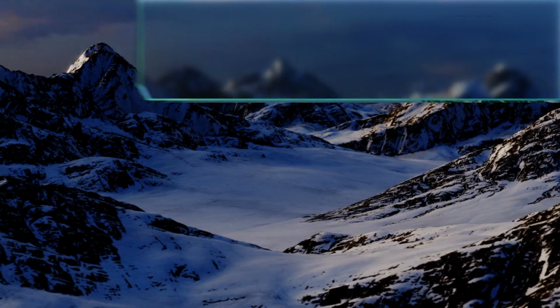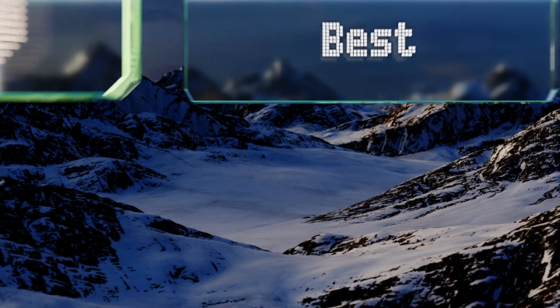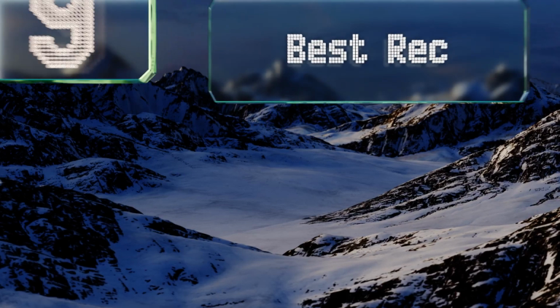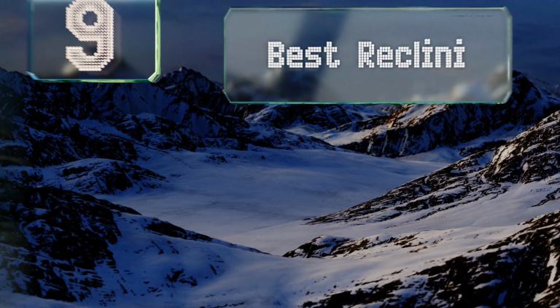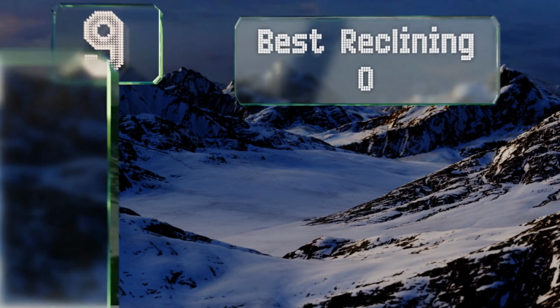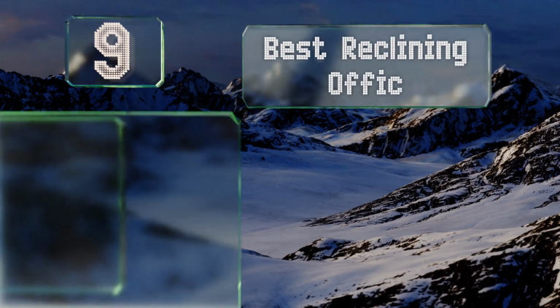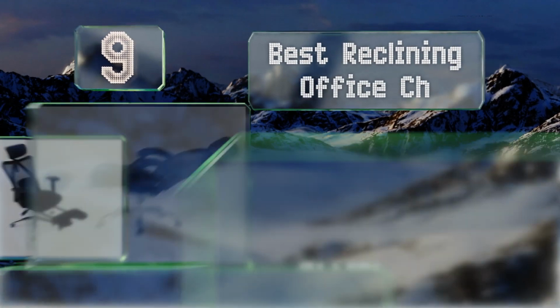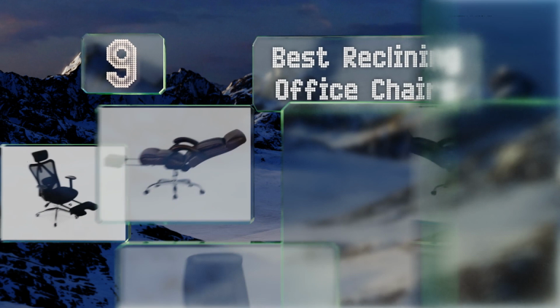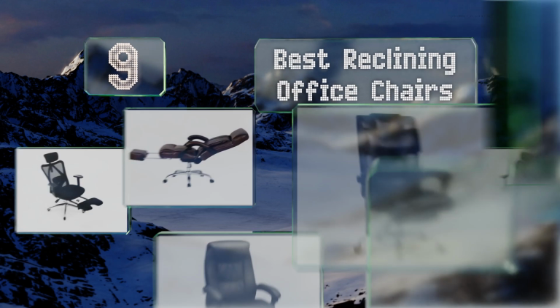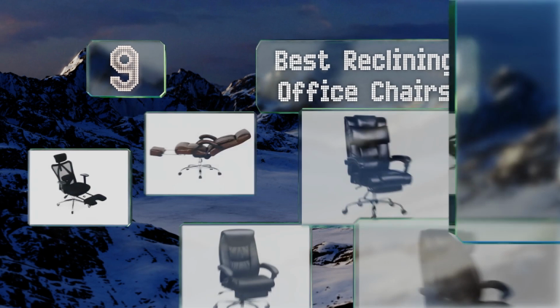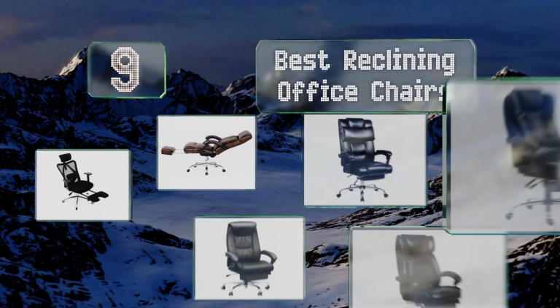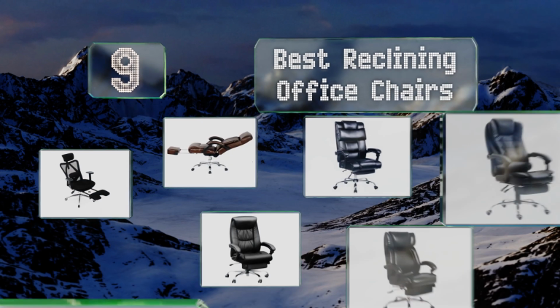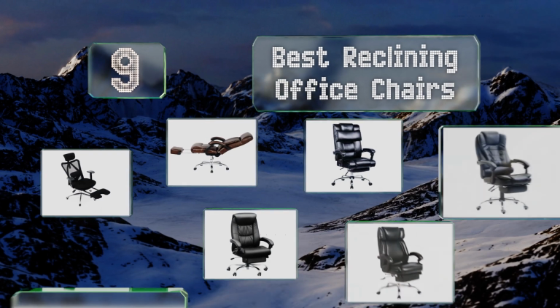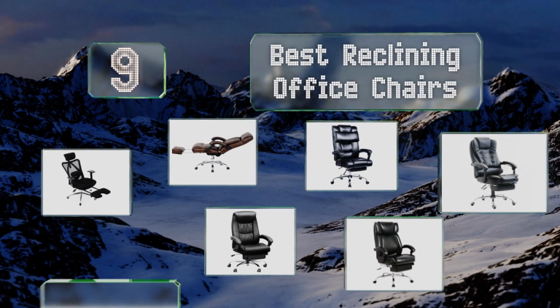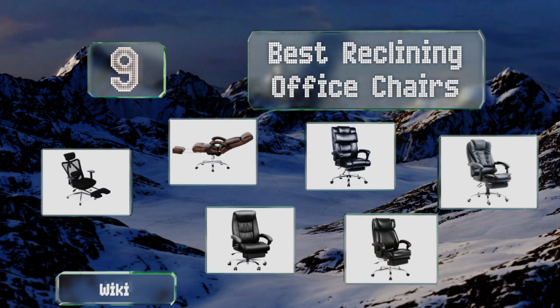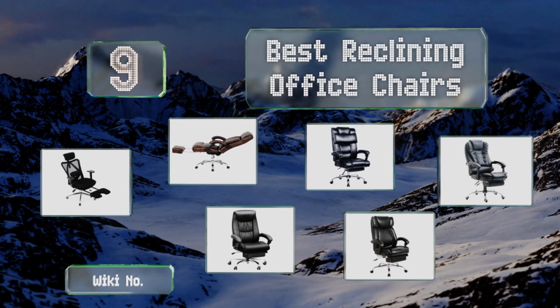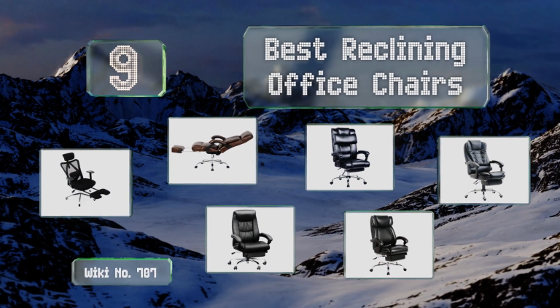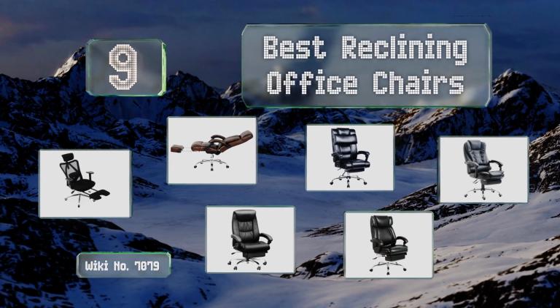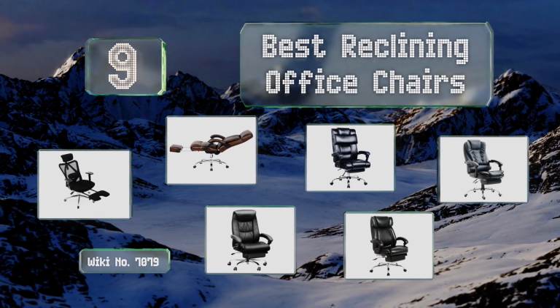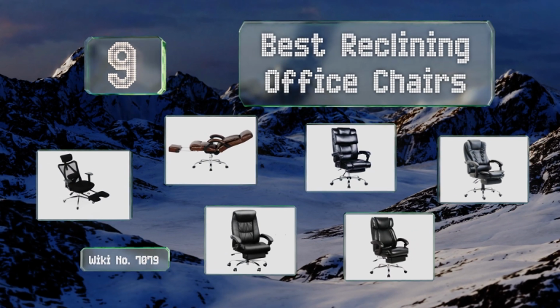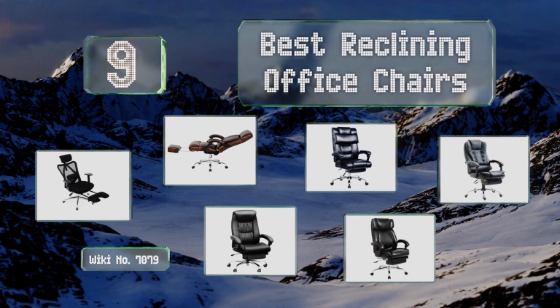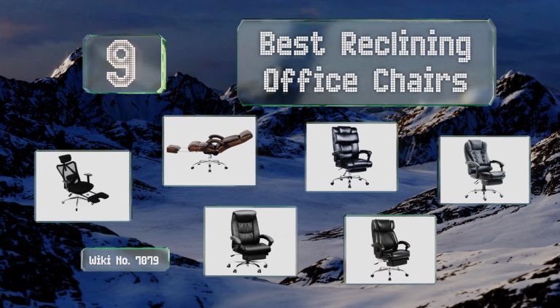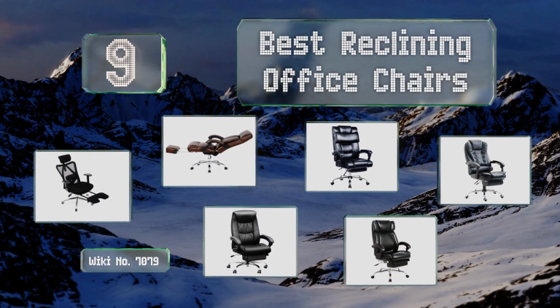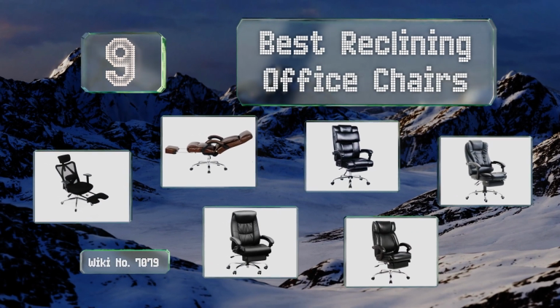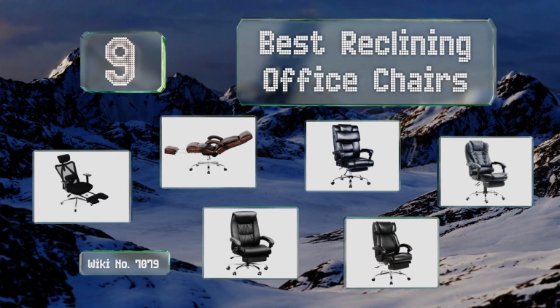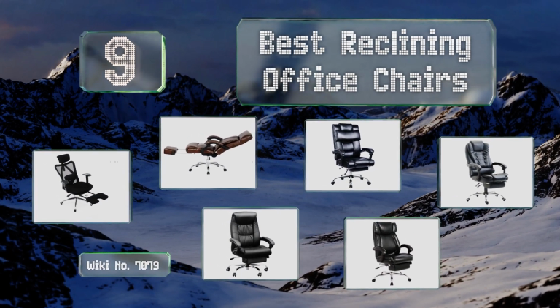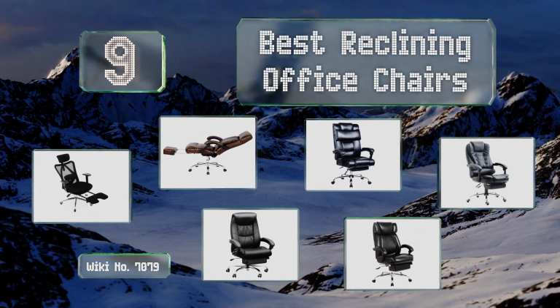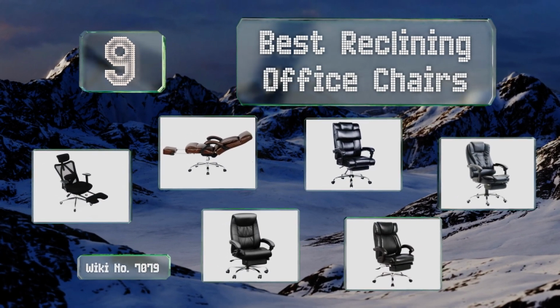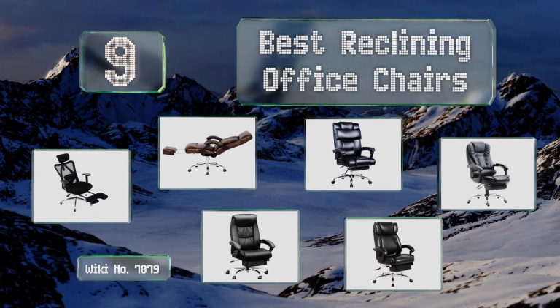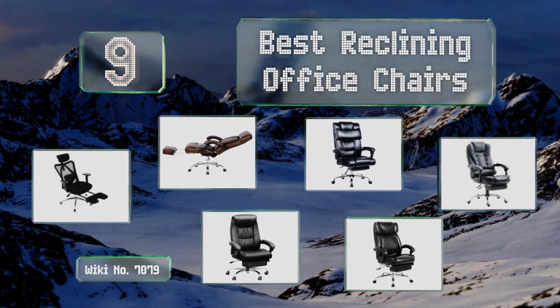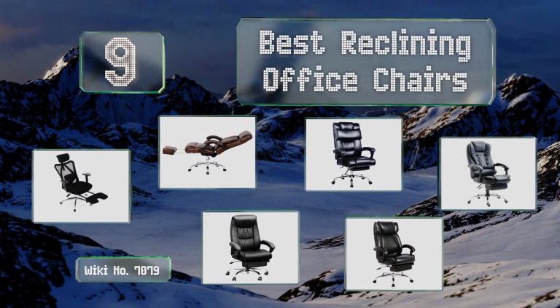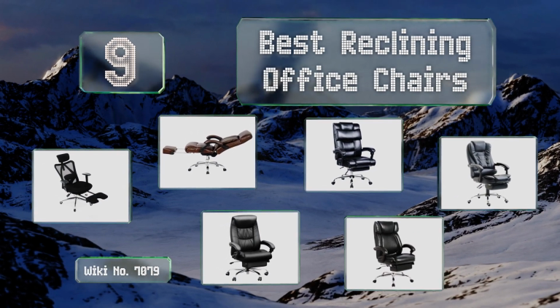EasyVid presents the nine best reclining office chairs. Let's get started with the list.